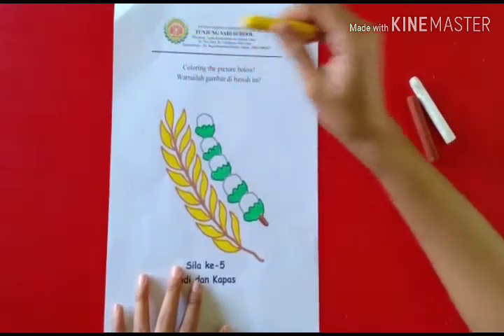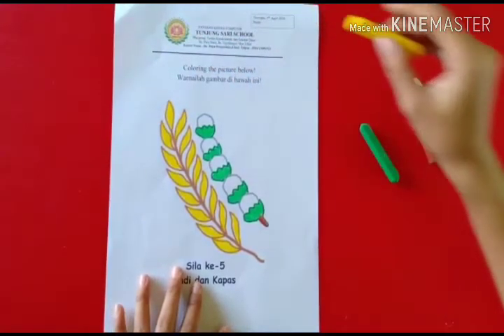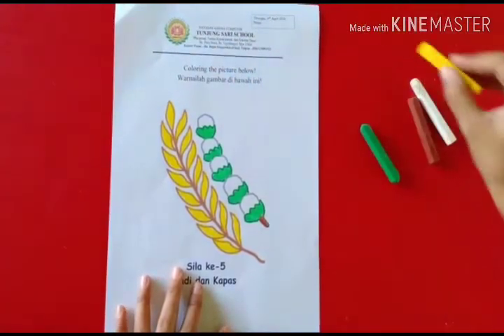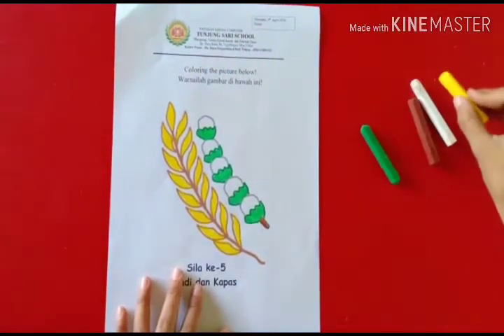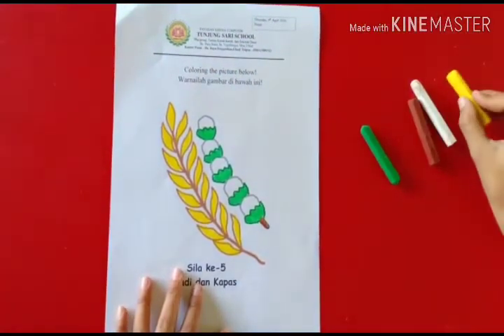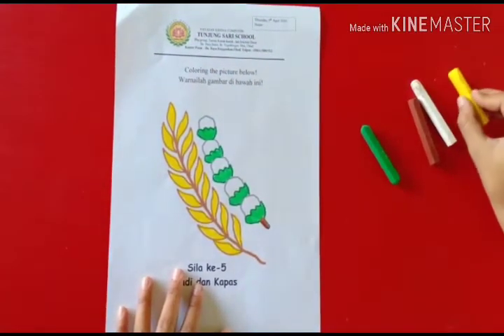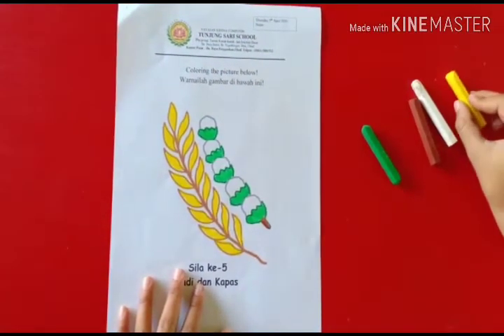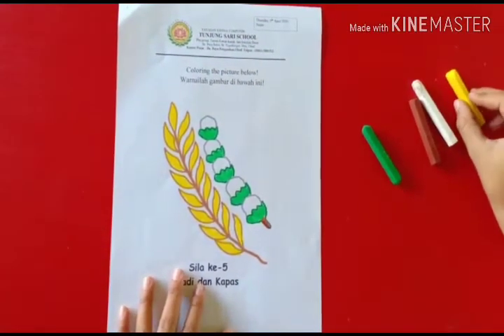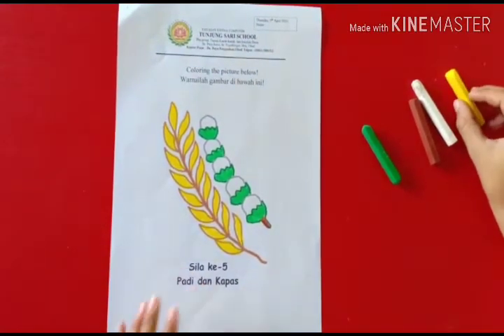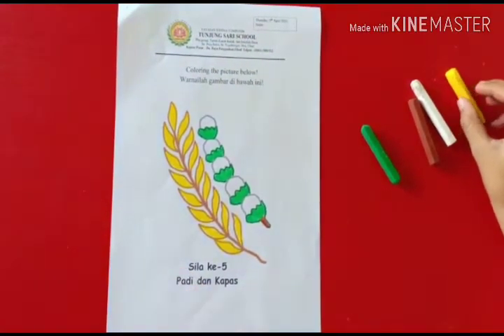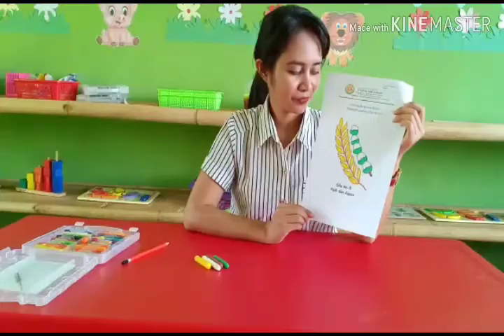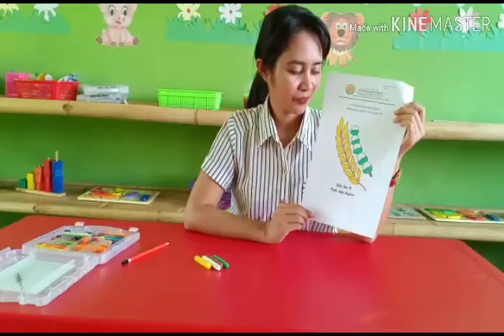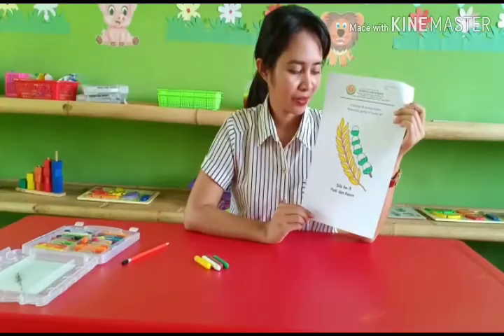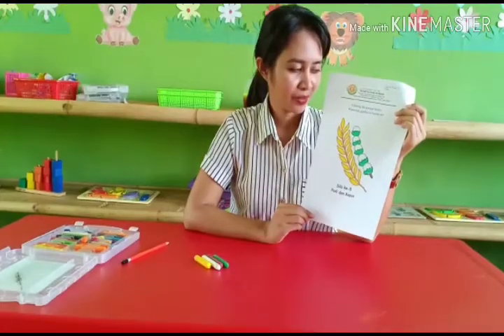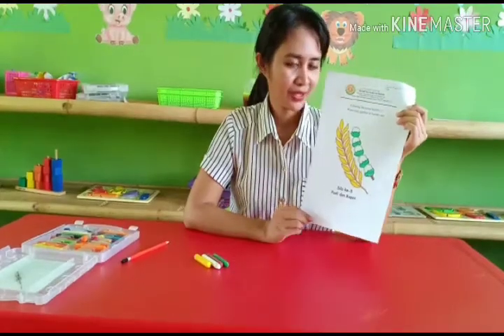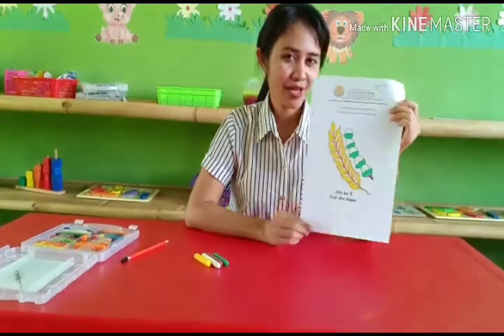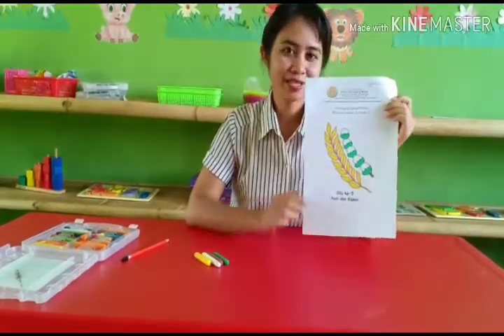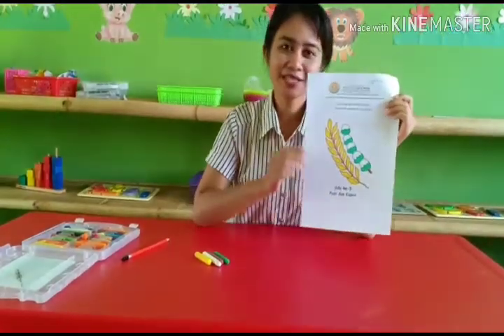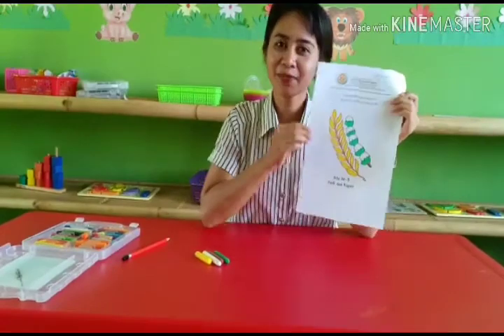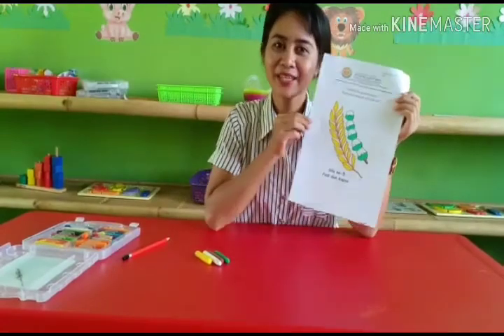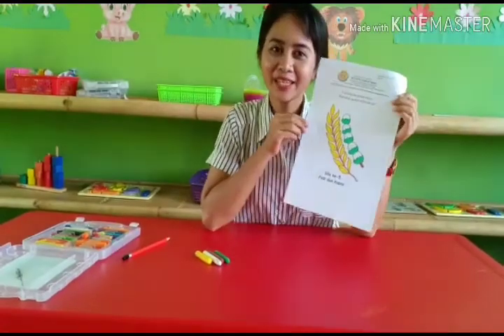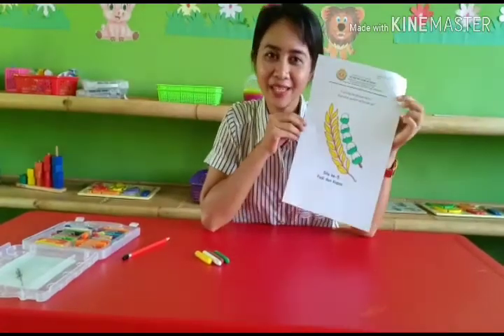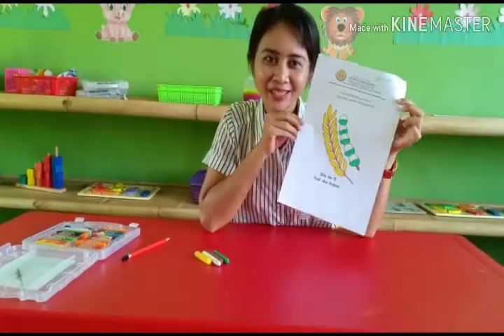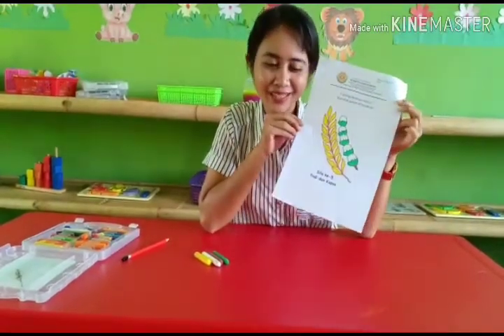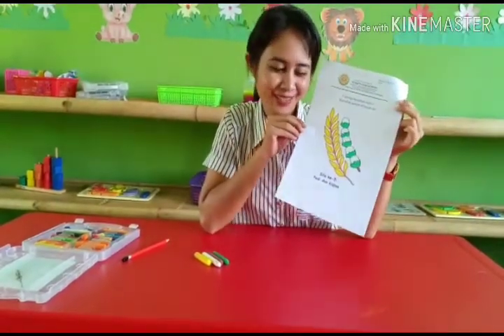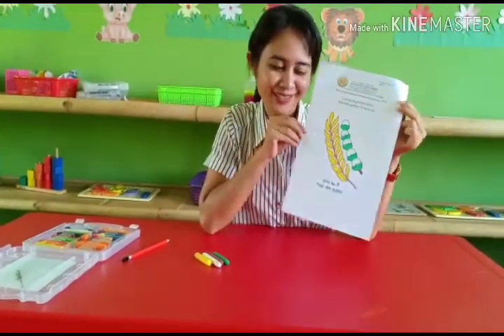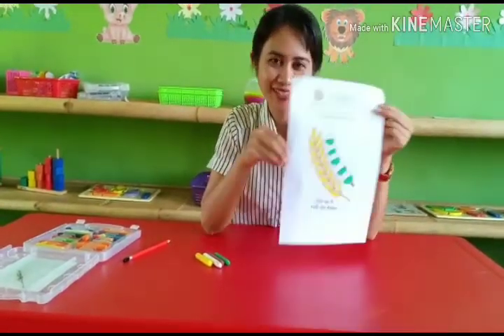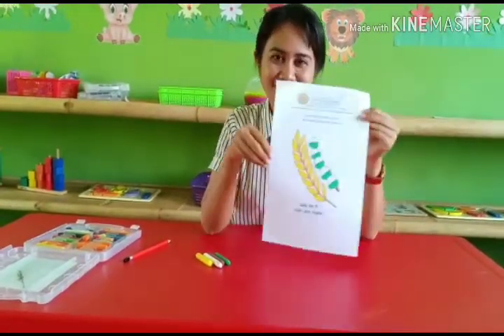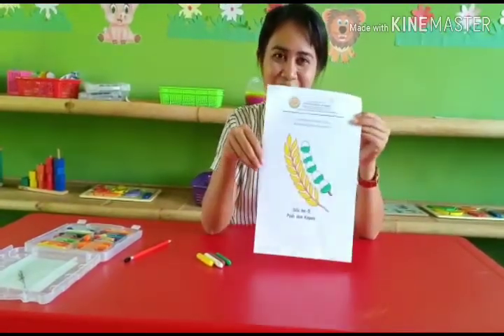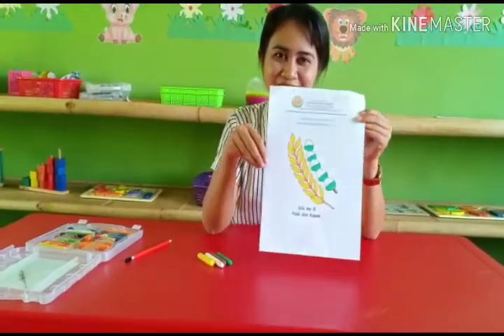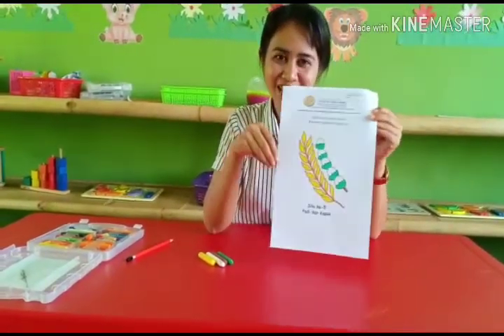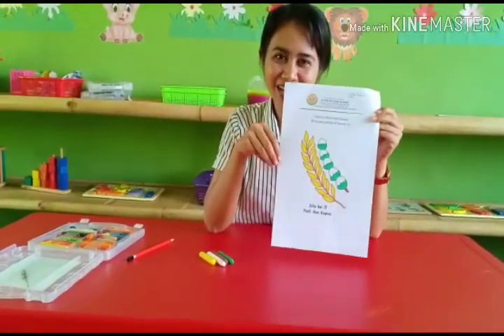Okay, finish. Jadinya seperti ini. Okay. Bagus, kan?